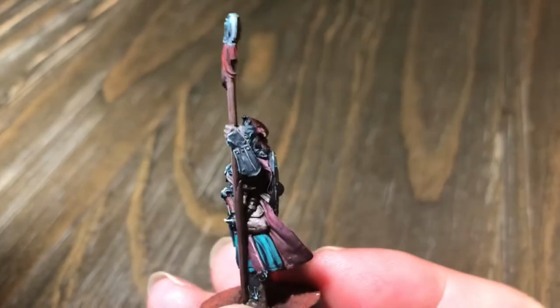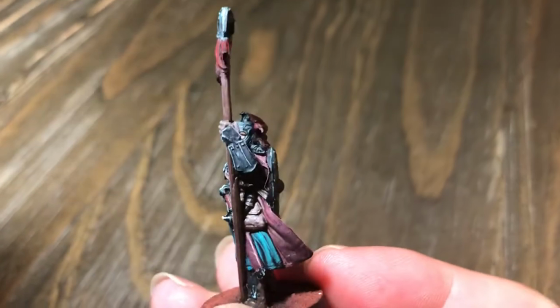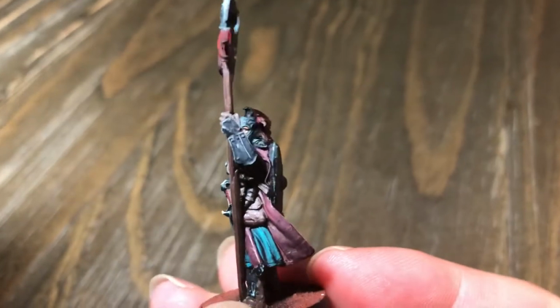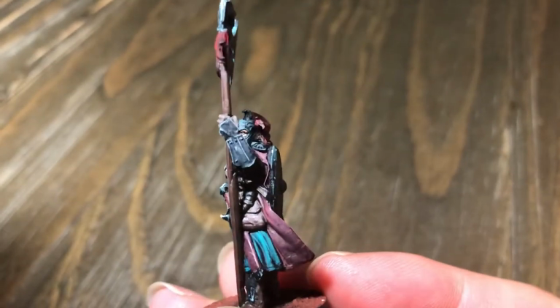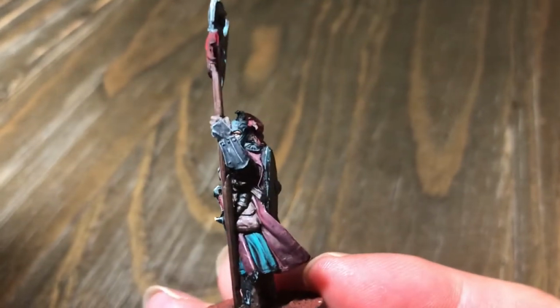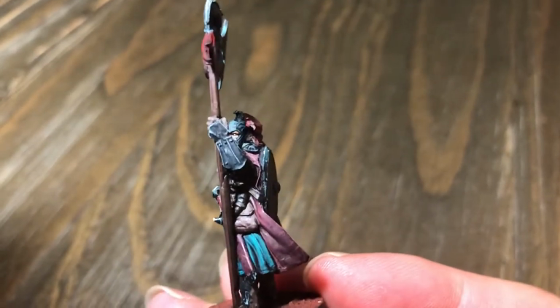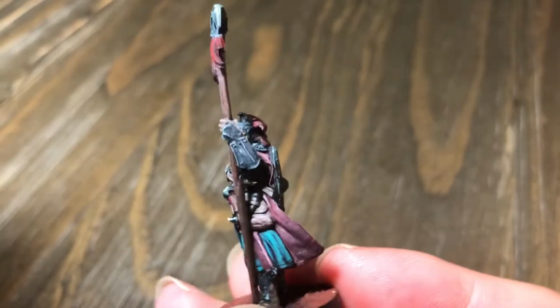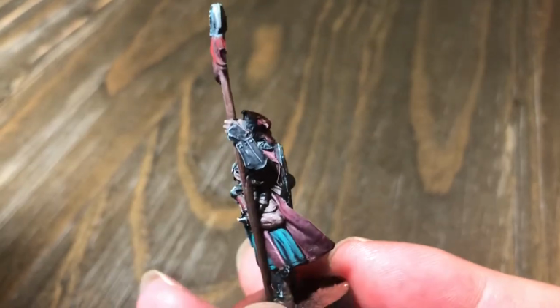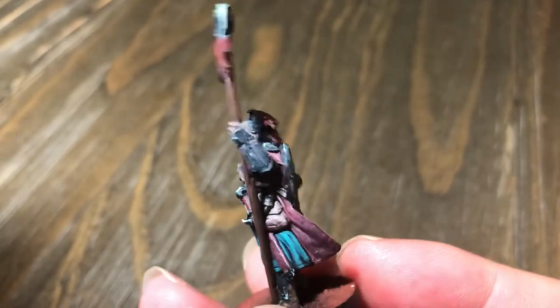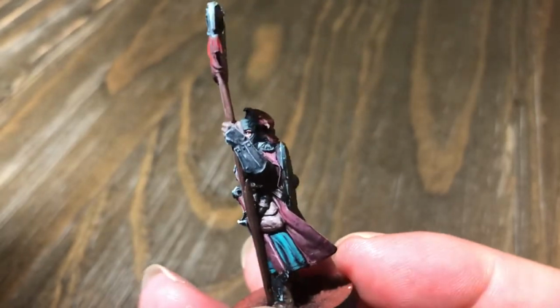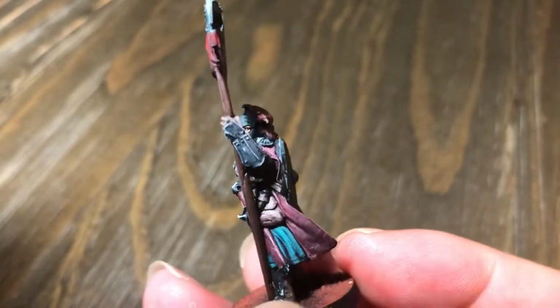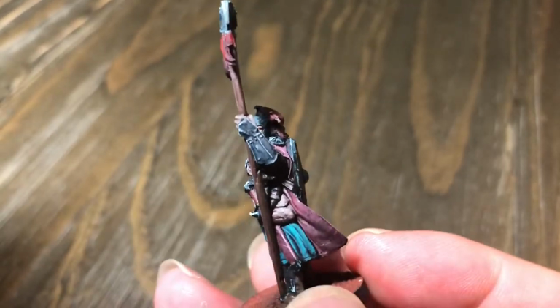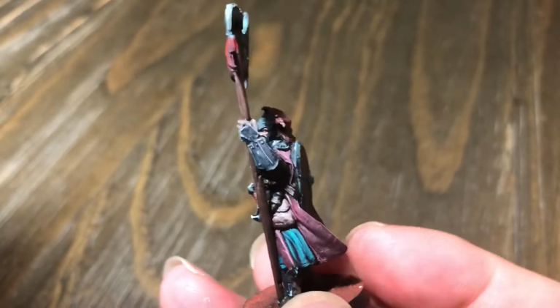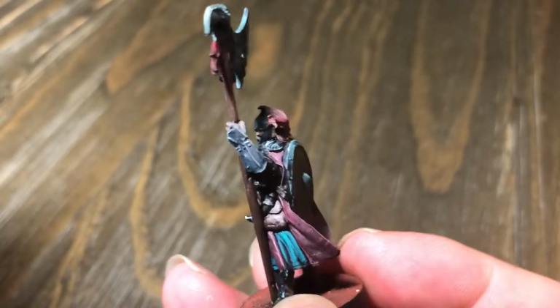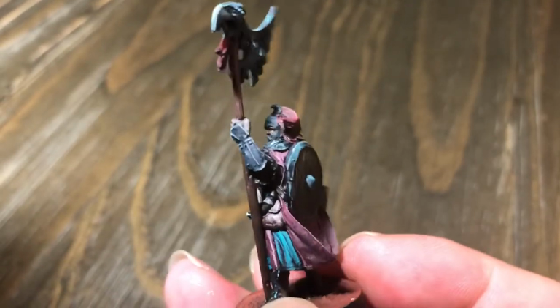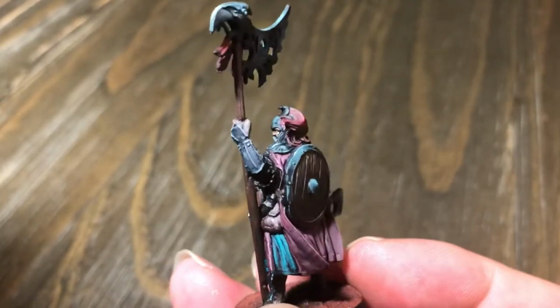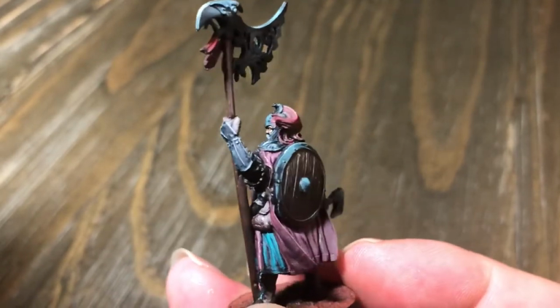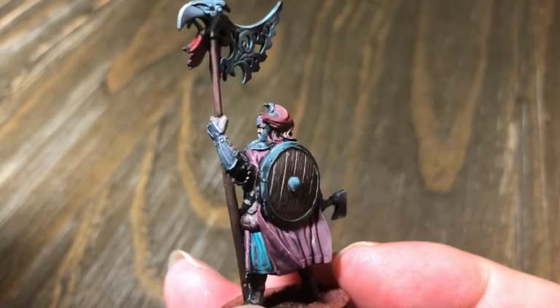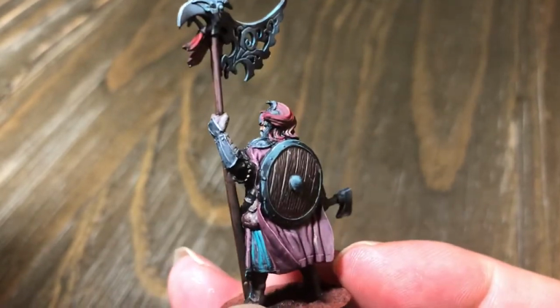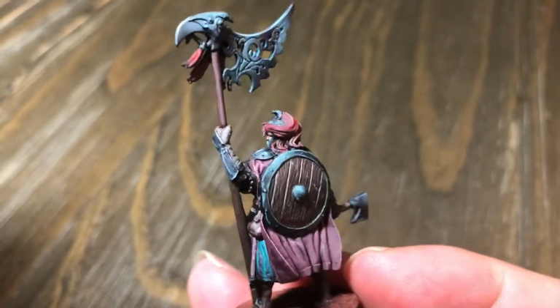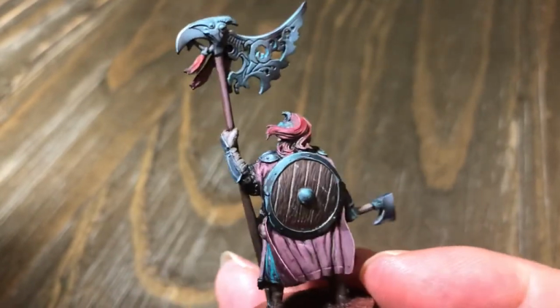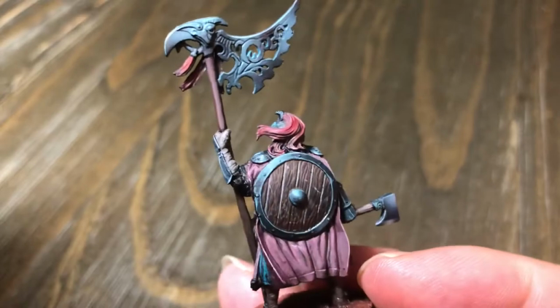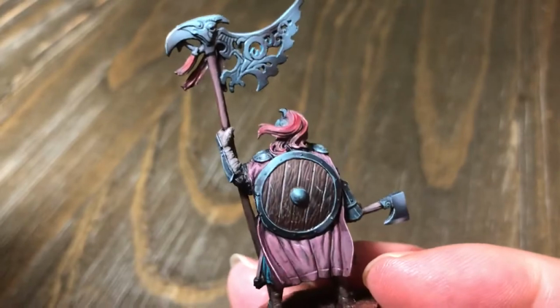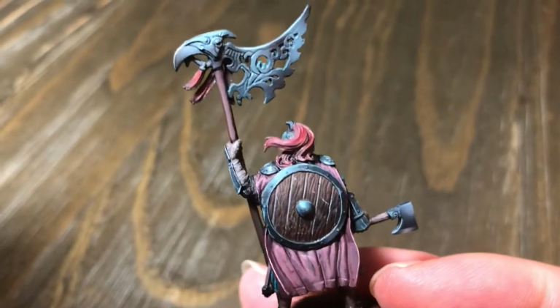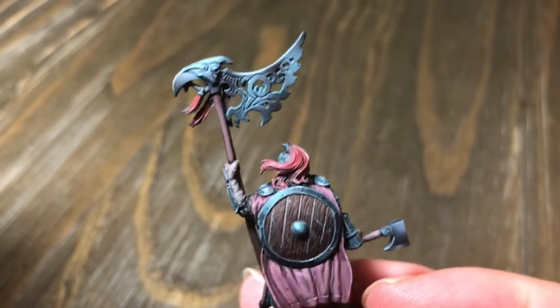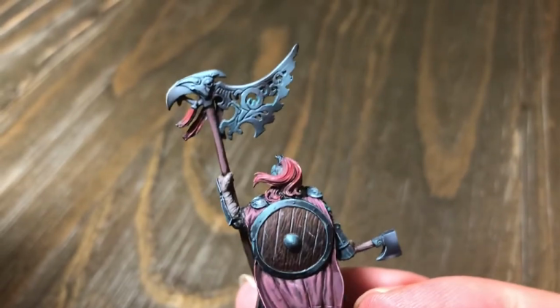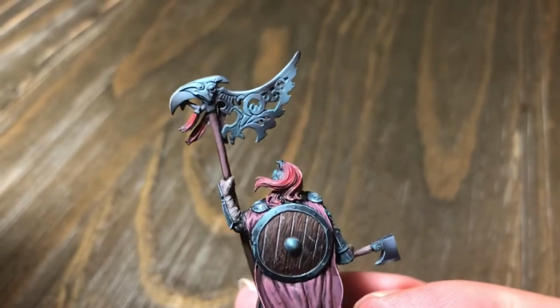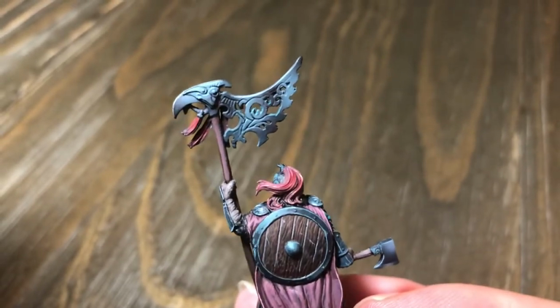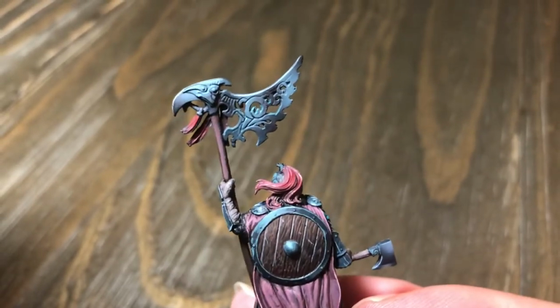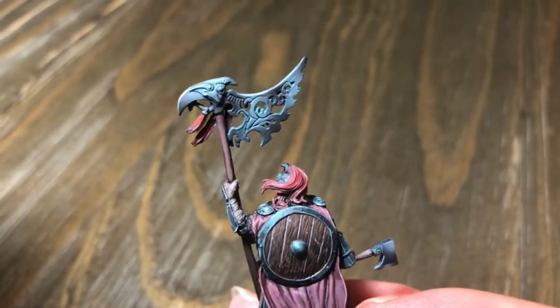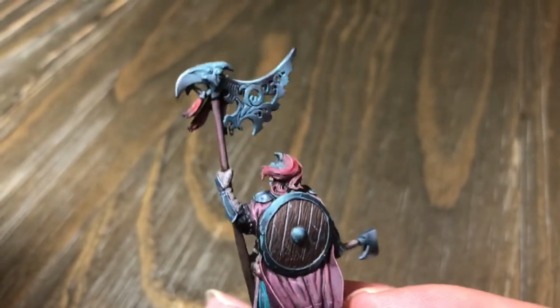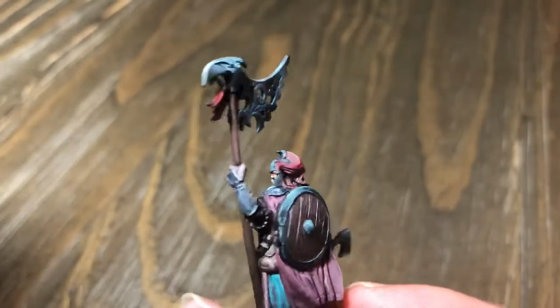So take a look at the metal shading and the metal effects on the armor. It's very beautiful.